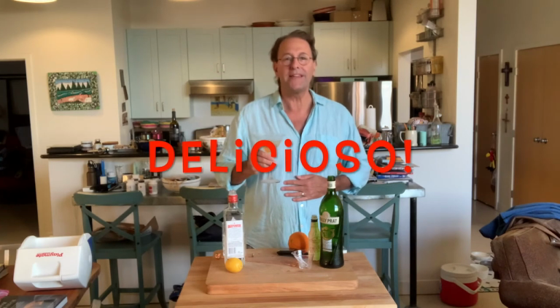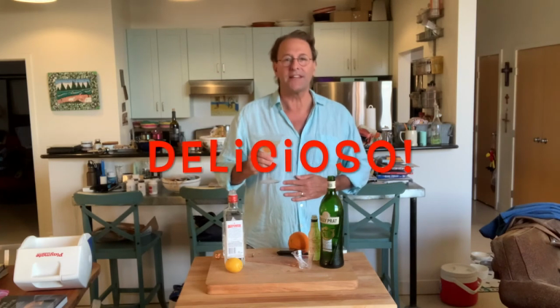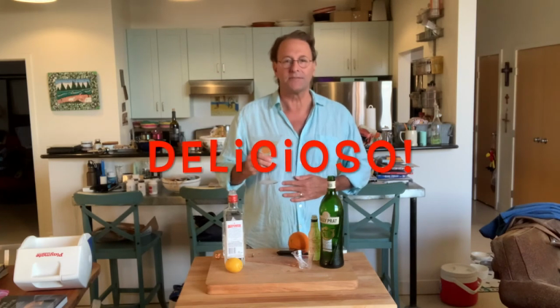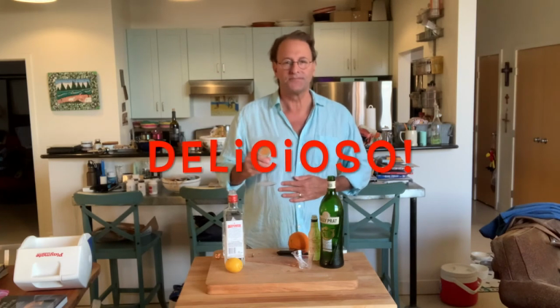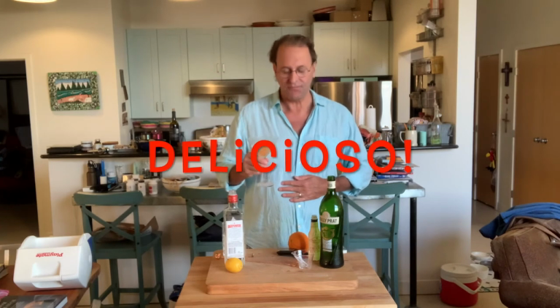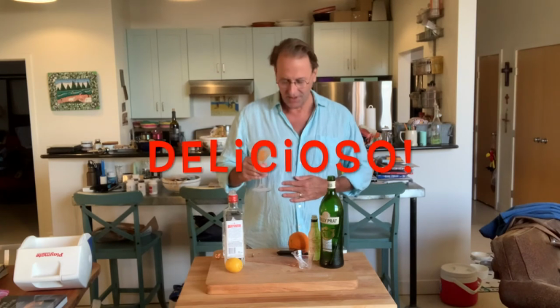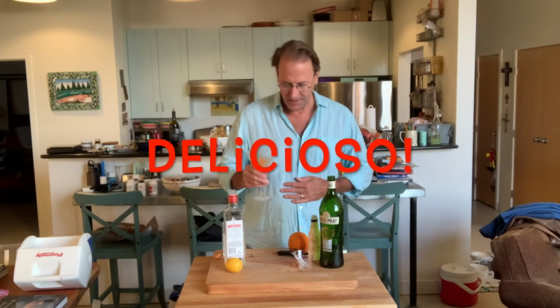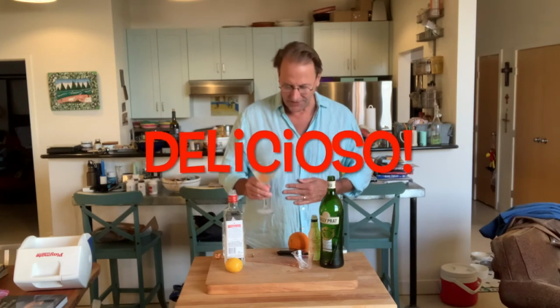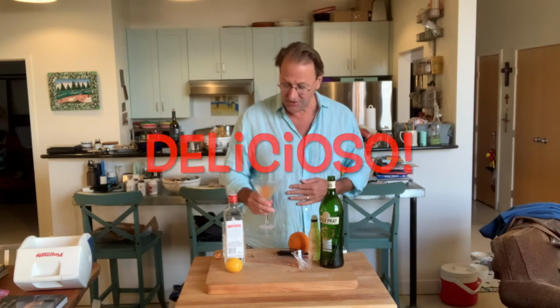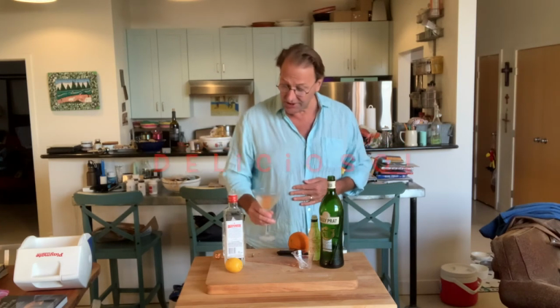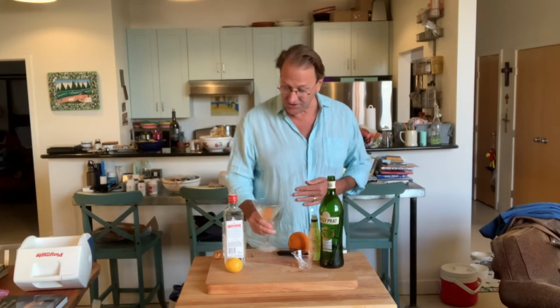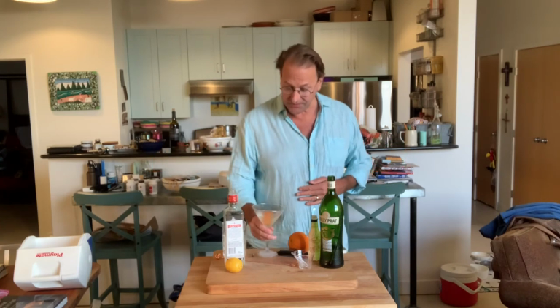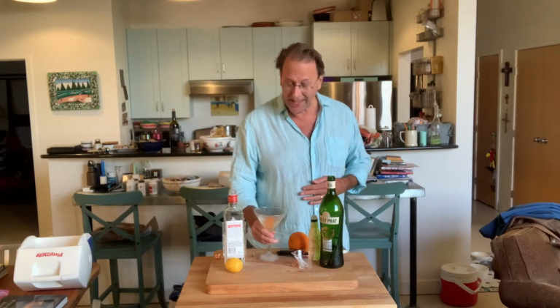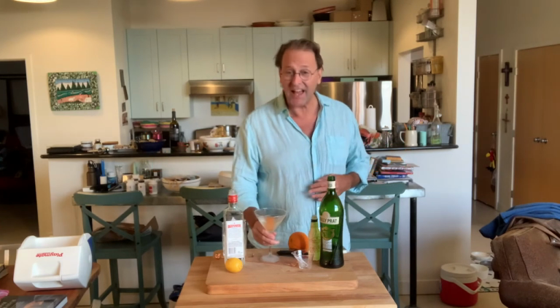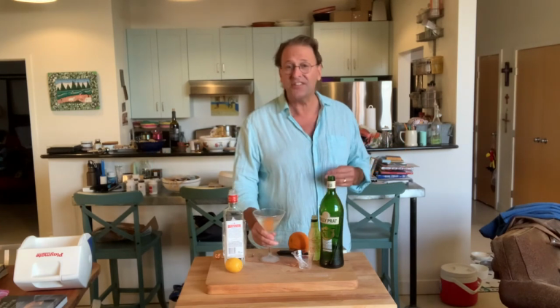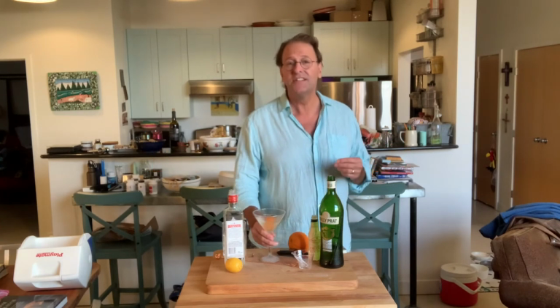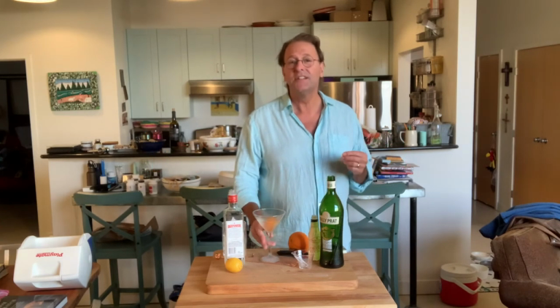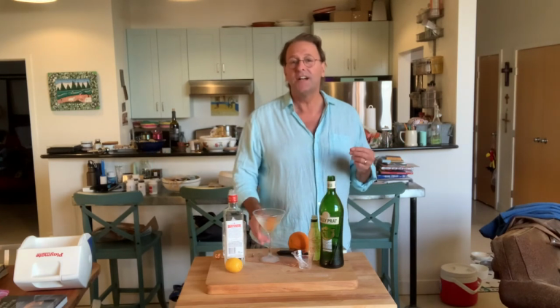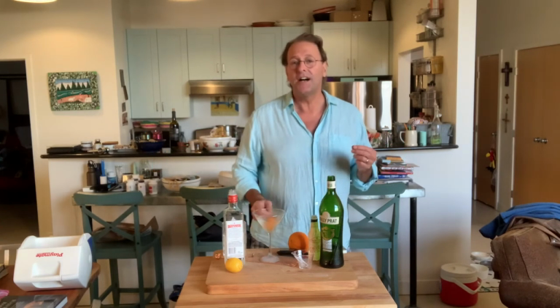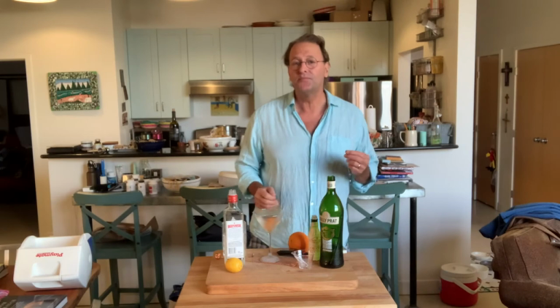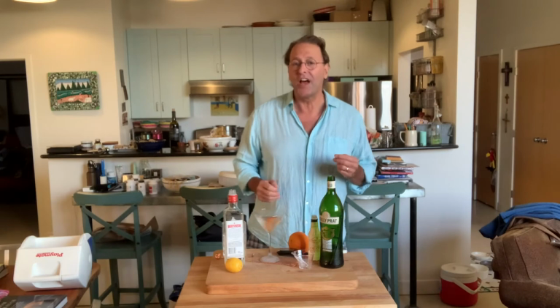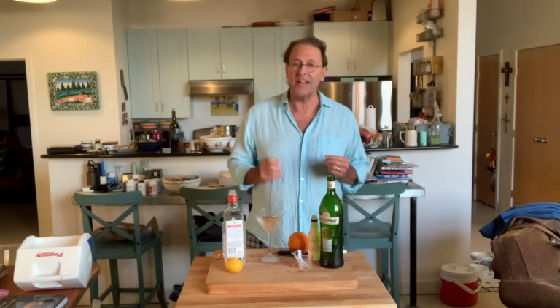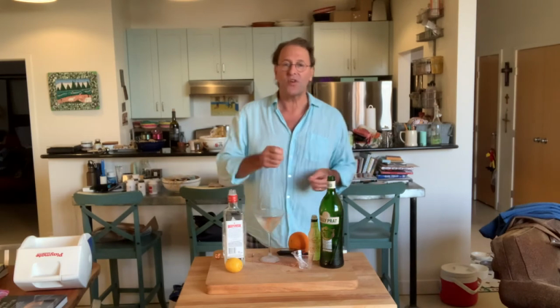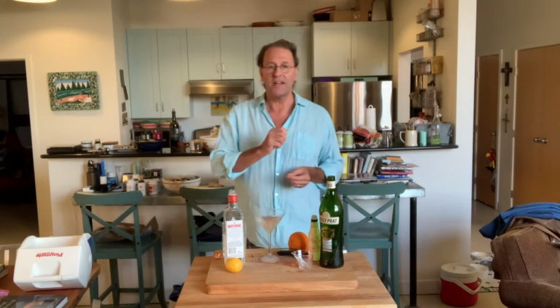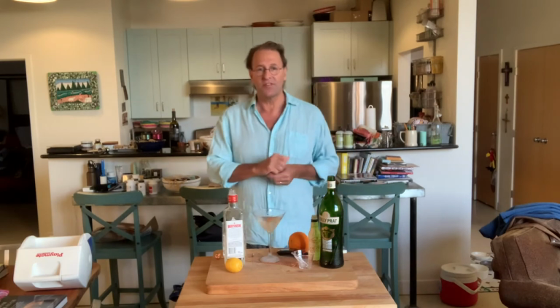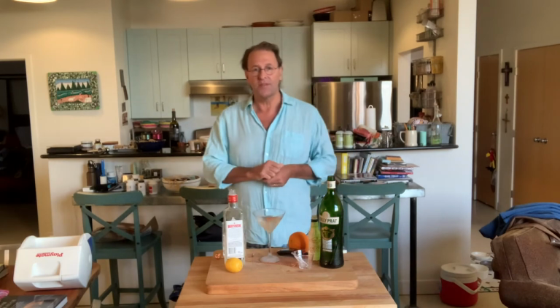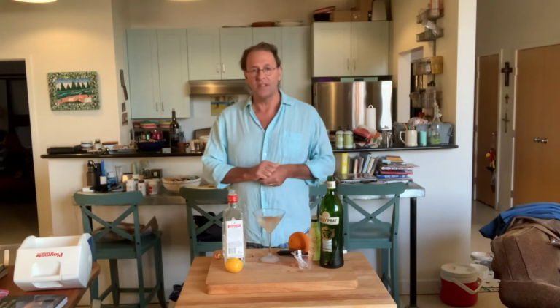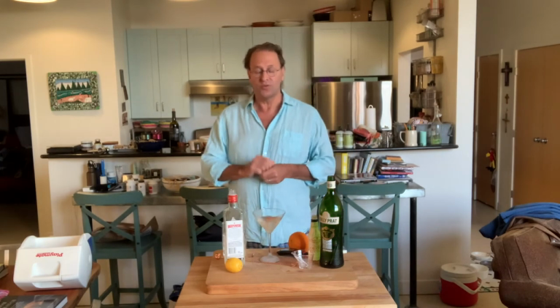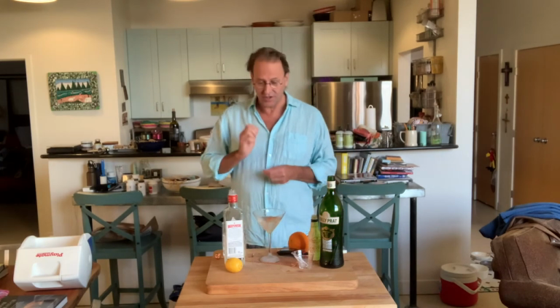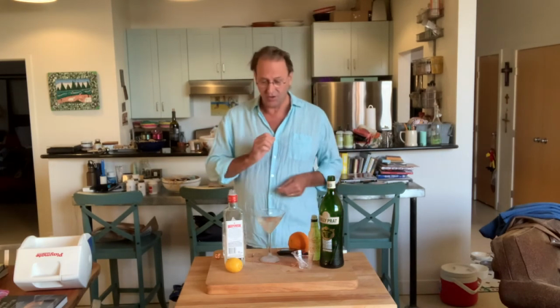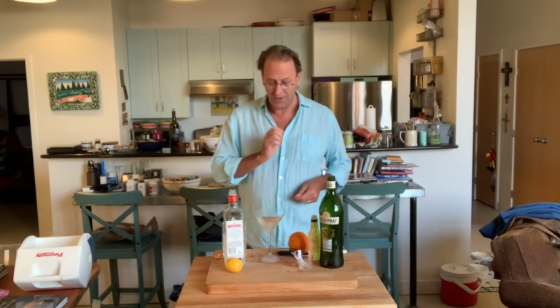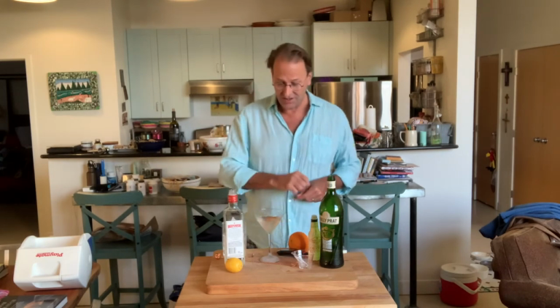Bracing and delicious, and a nice variety from the traditional martini.